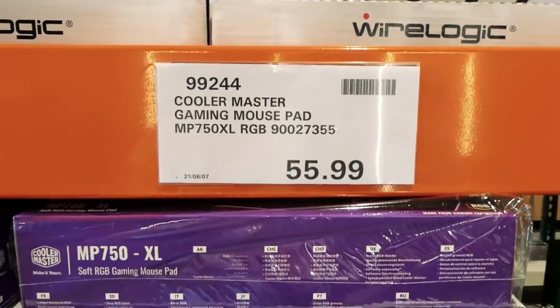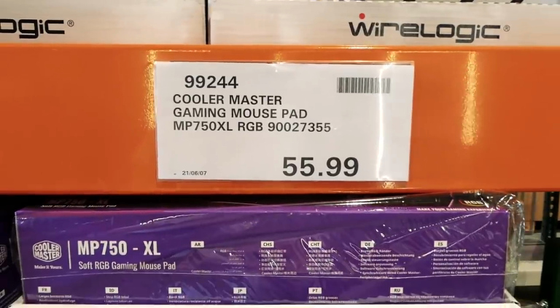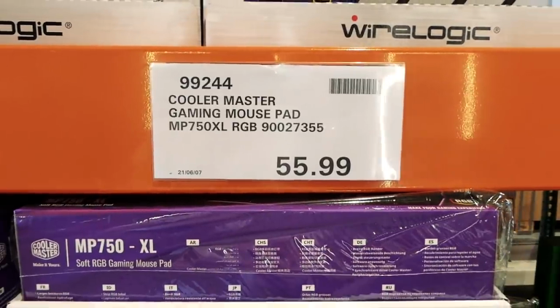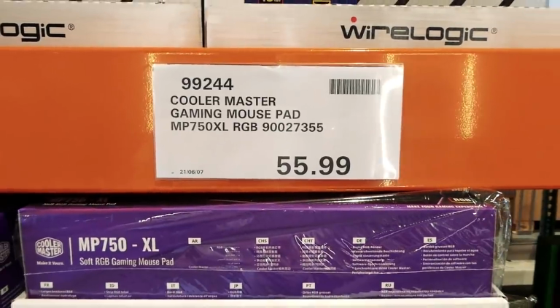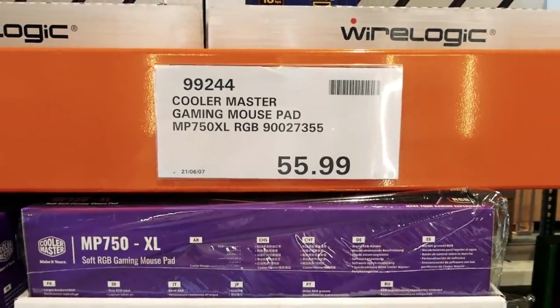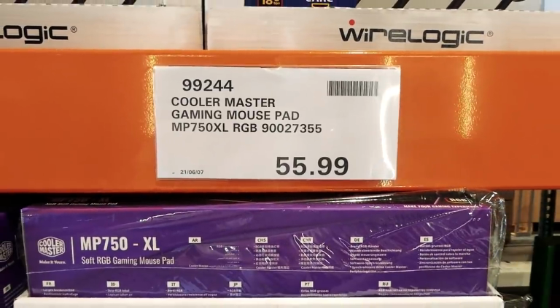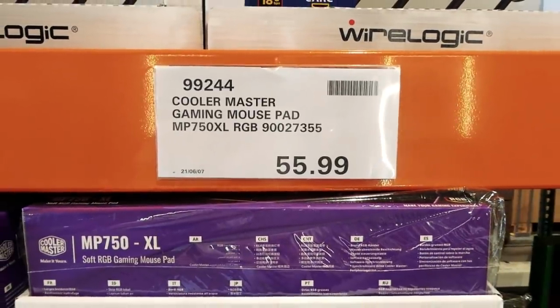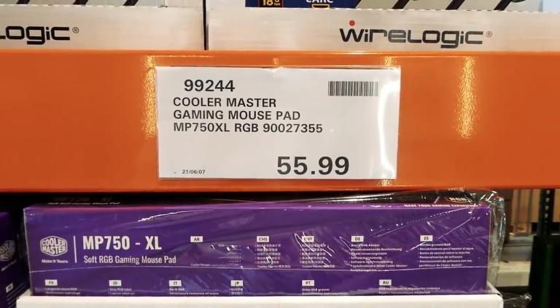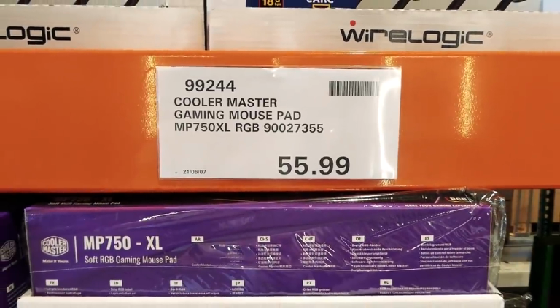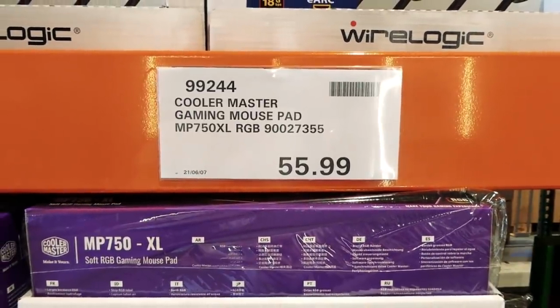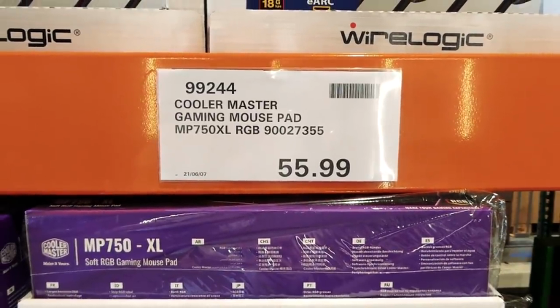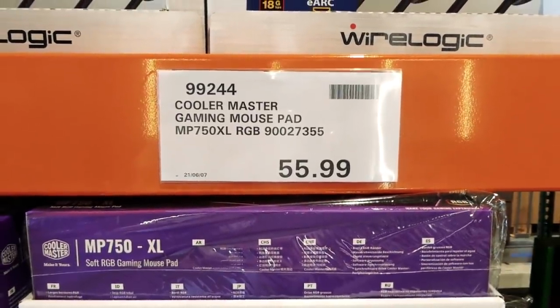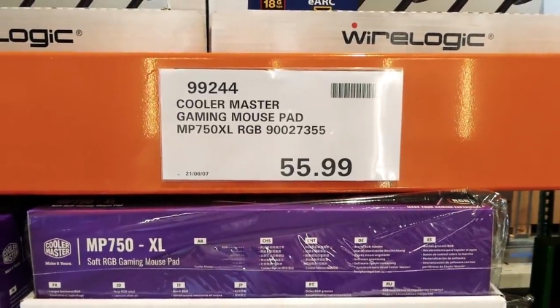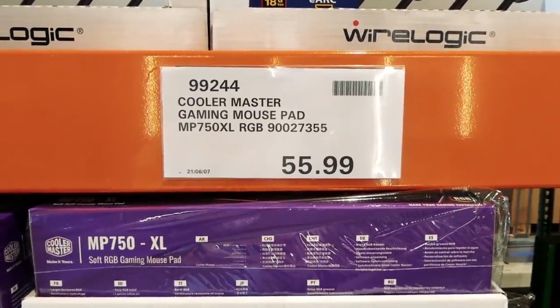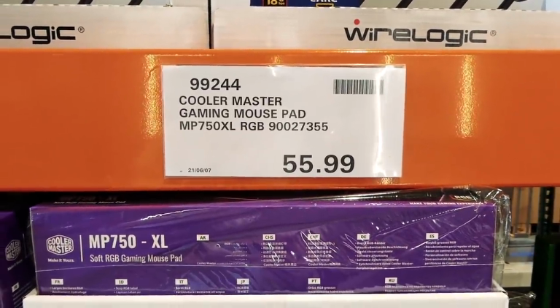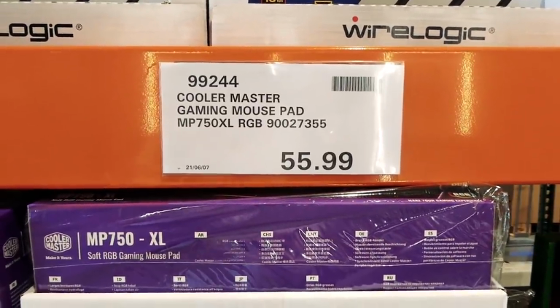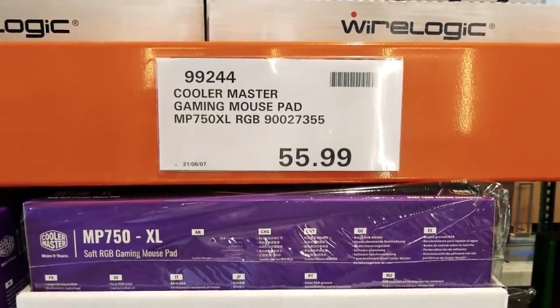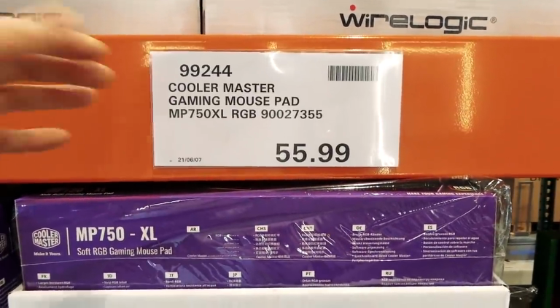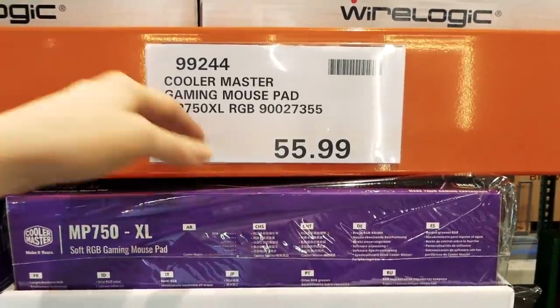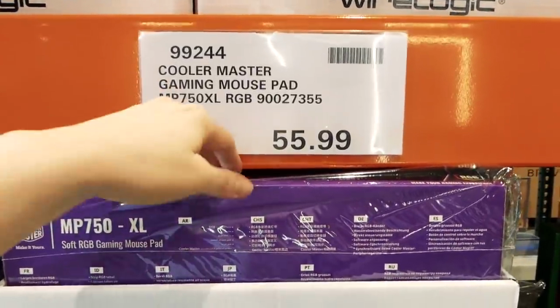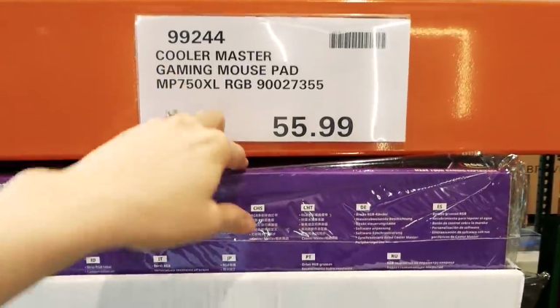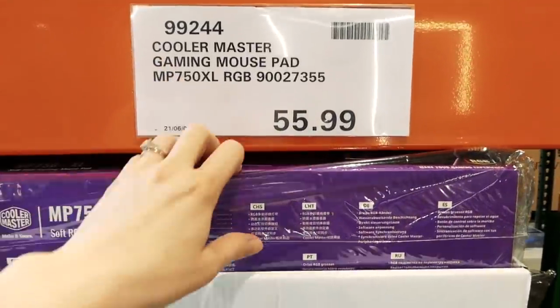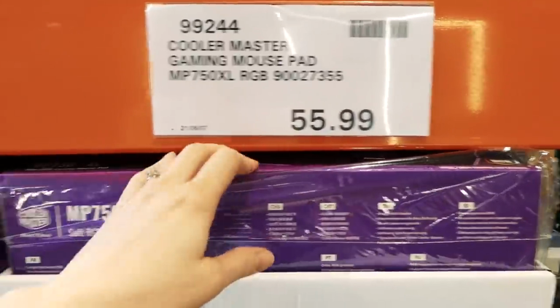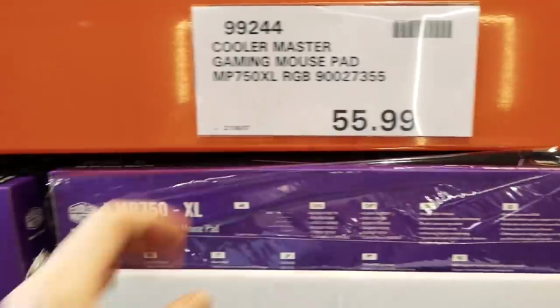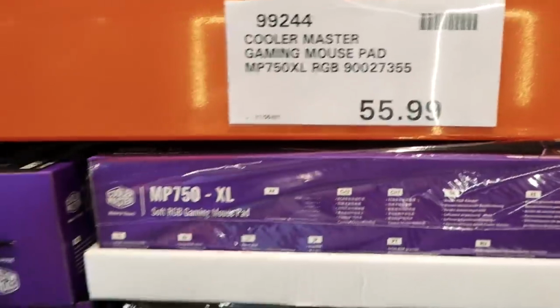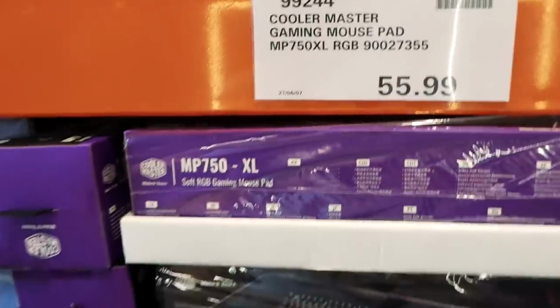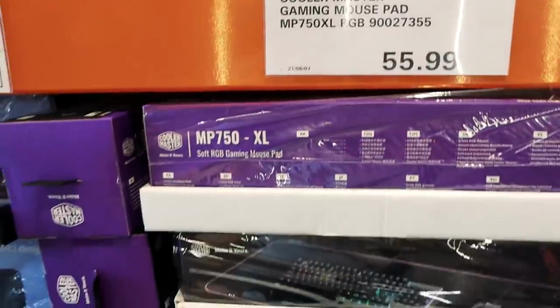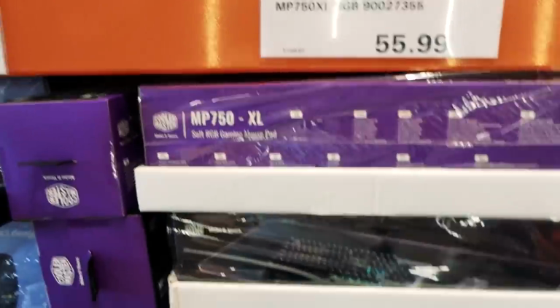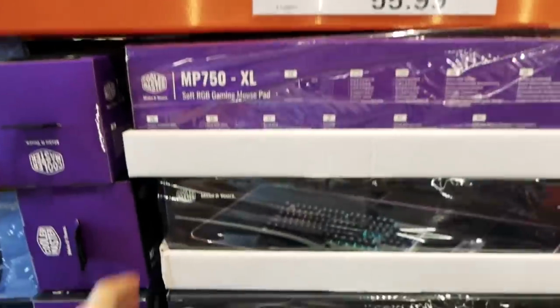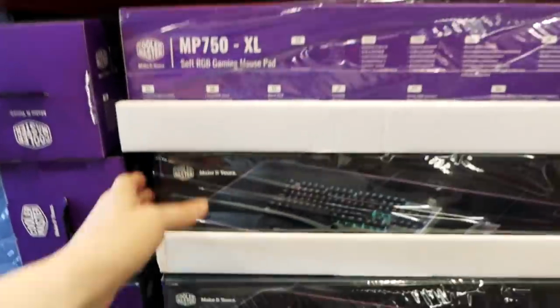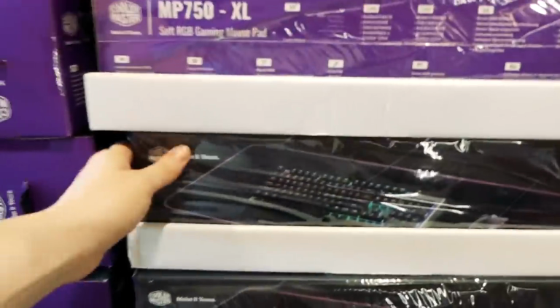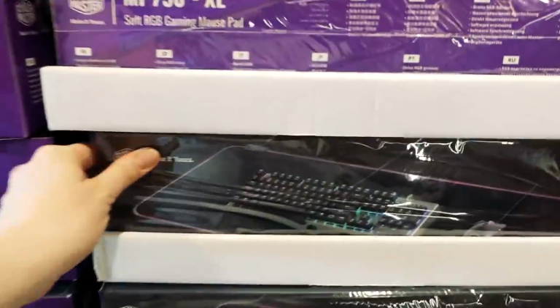There's the Cooler Master gaming mouse pad for $56.